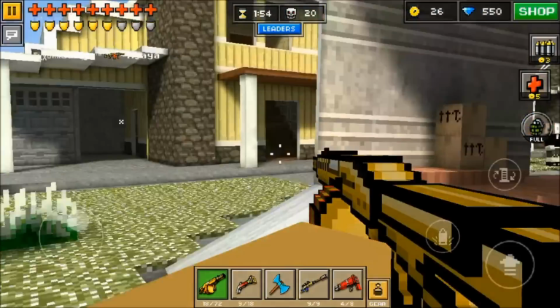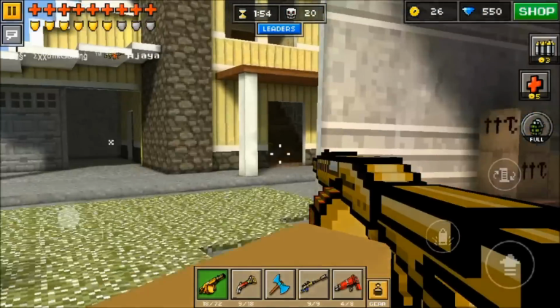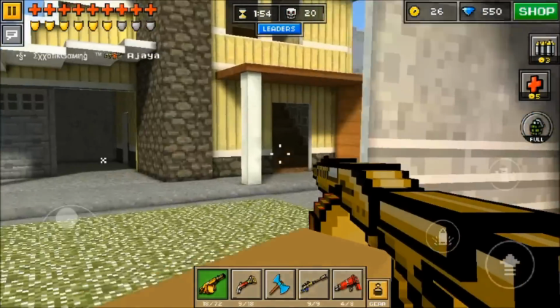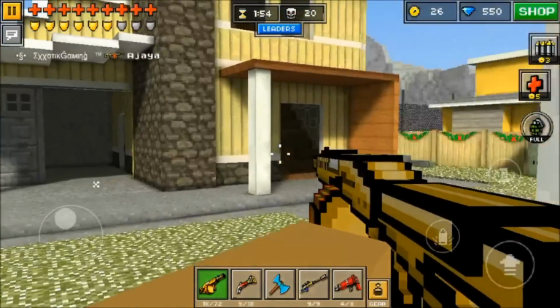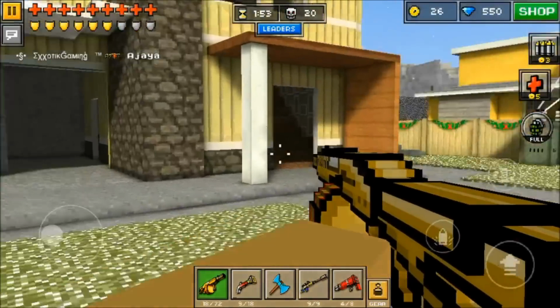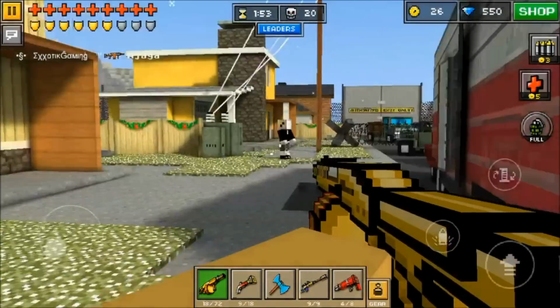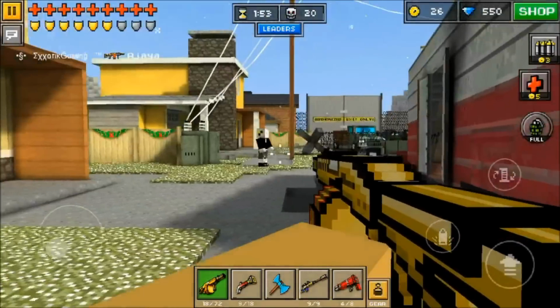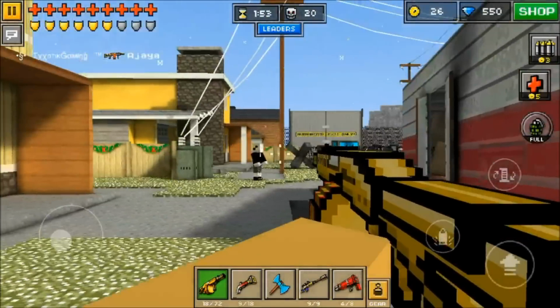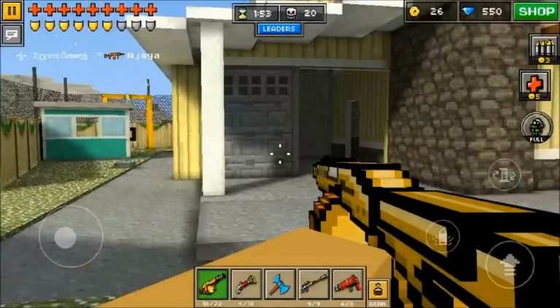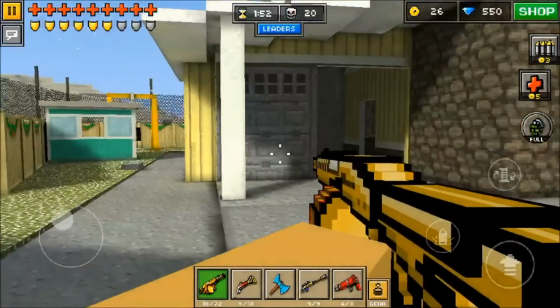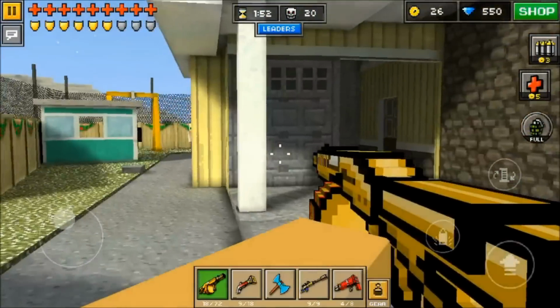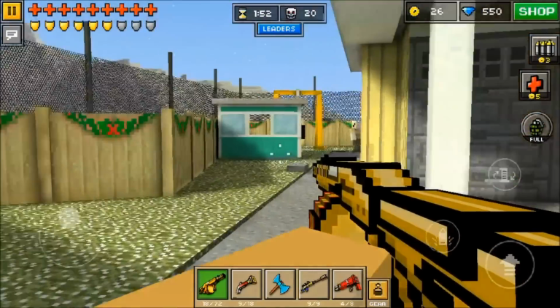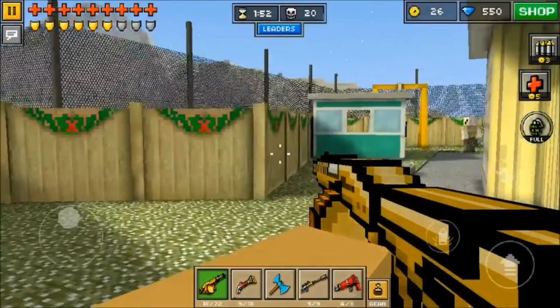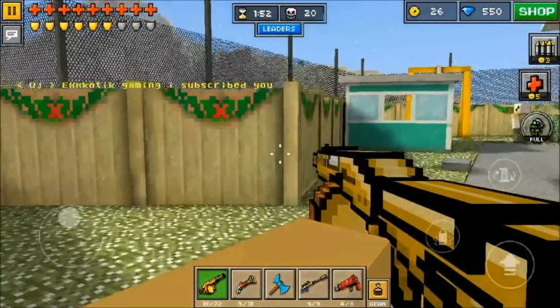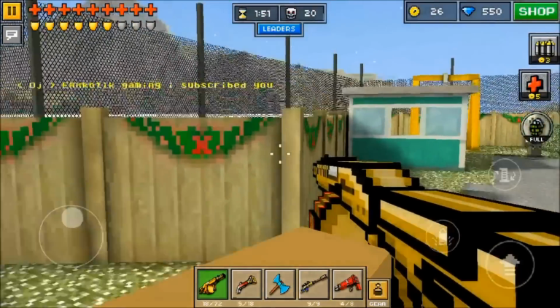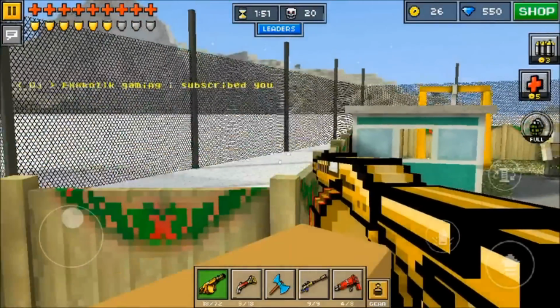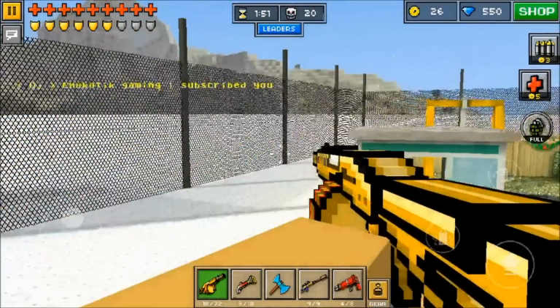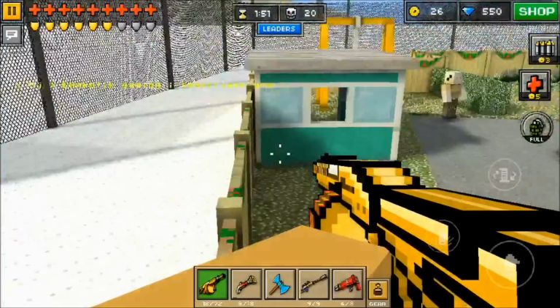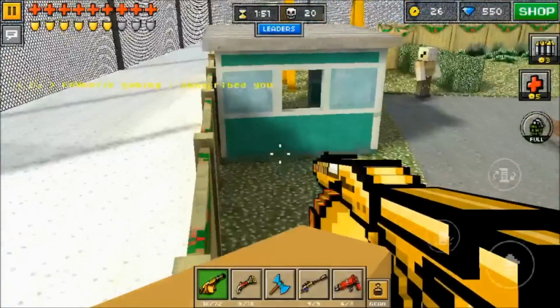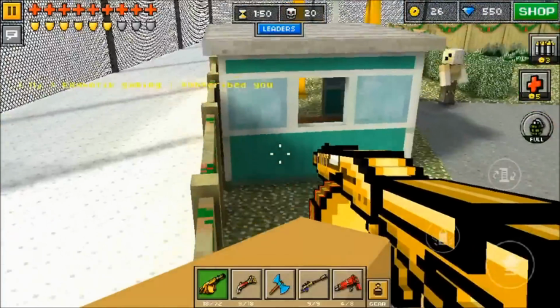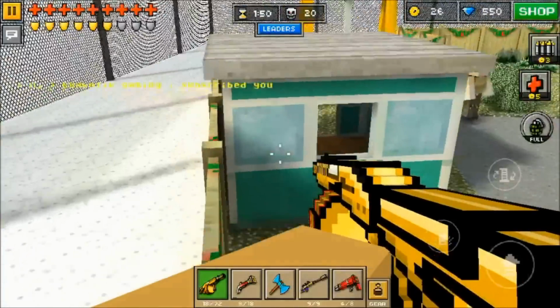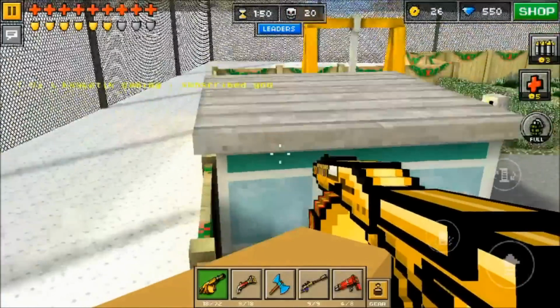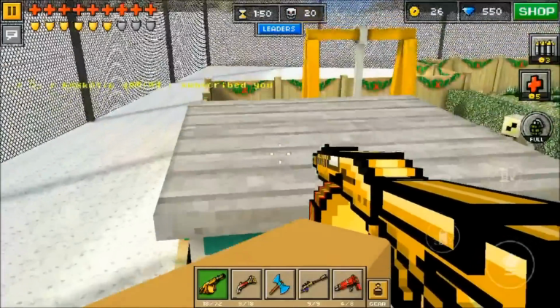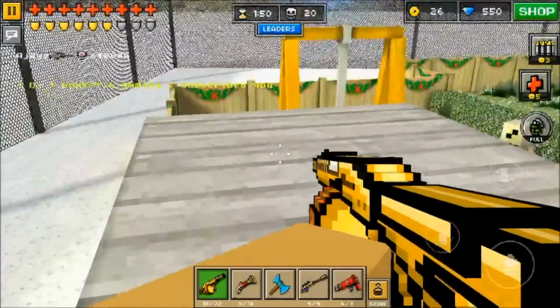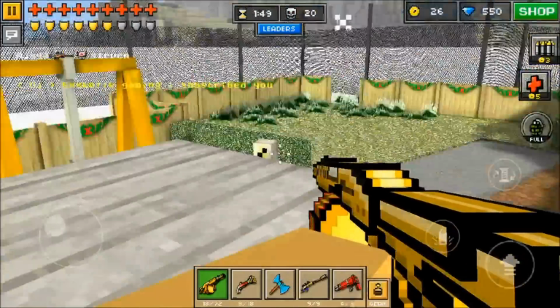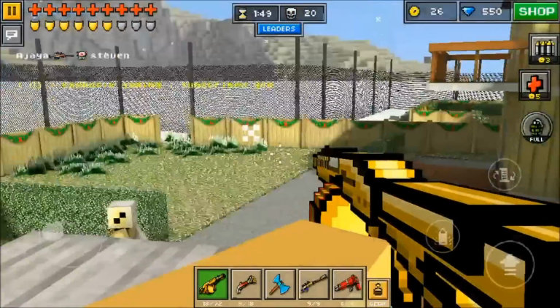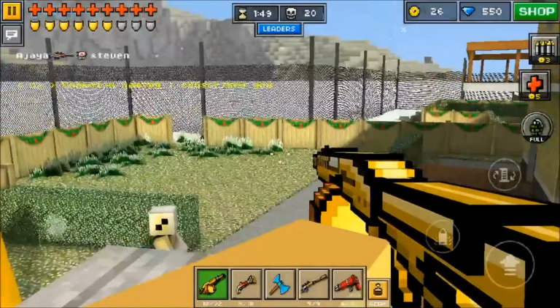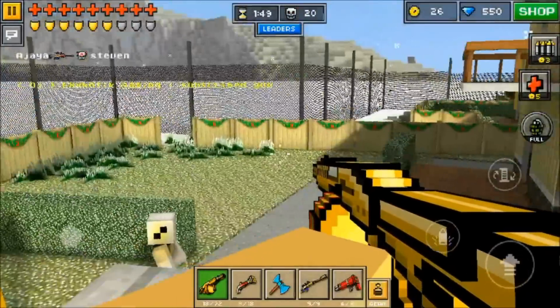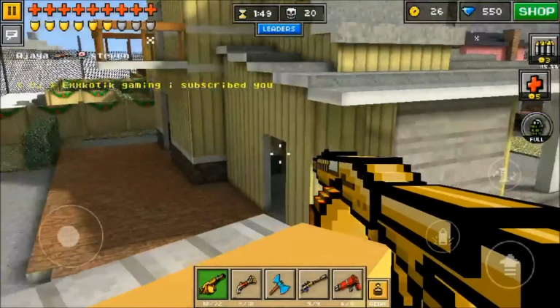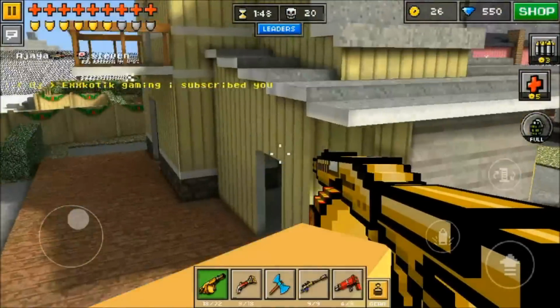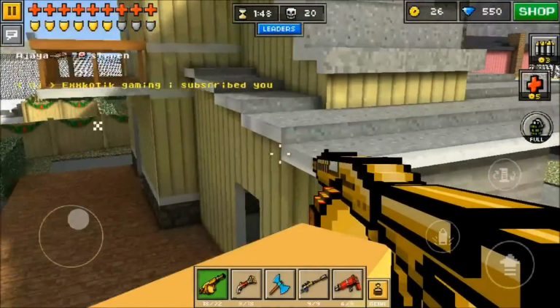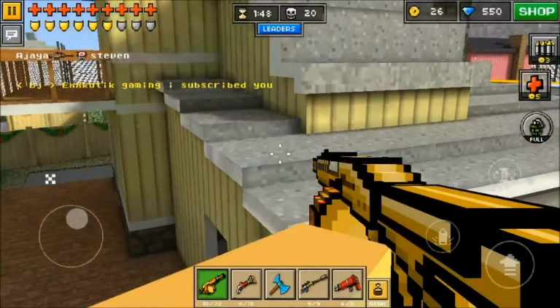The other weapons that can do that include the Prototype, the Steam Power, pretty much any shotgun in the game, and some area damage weapons.